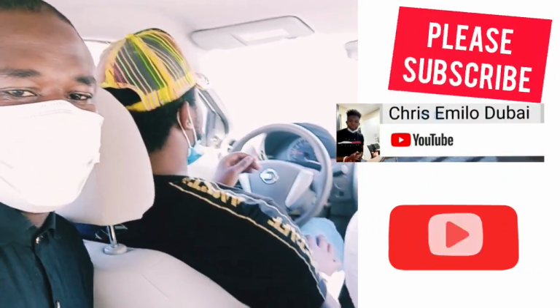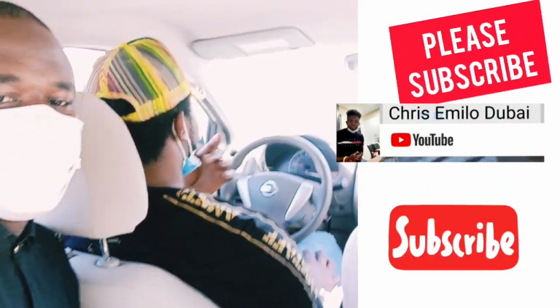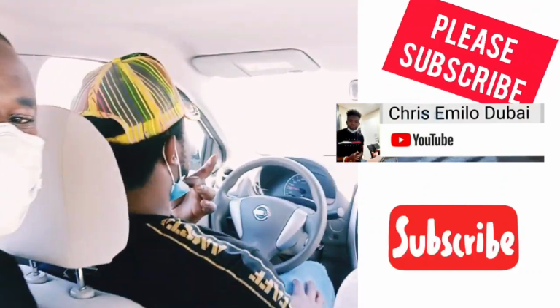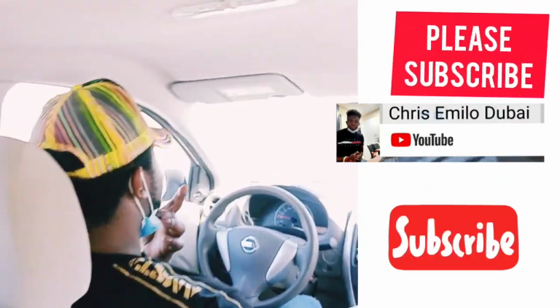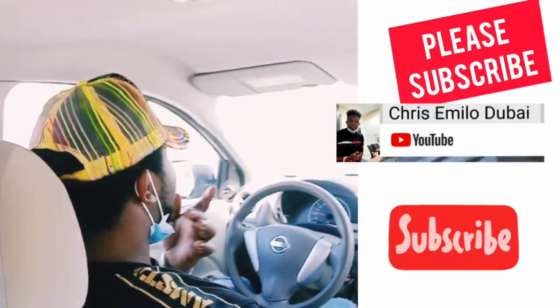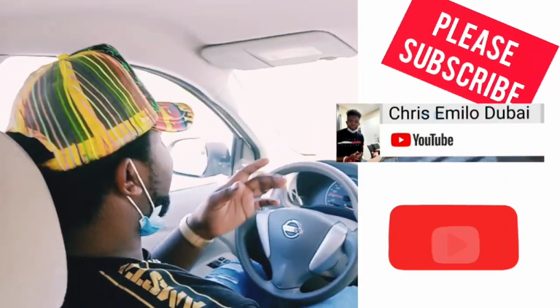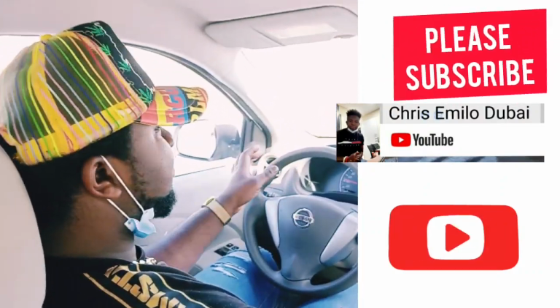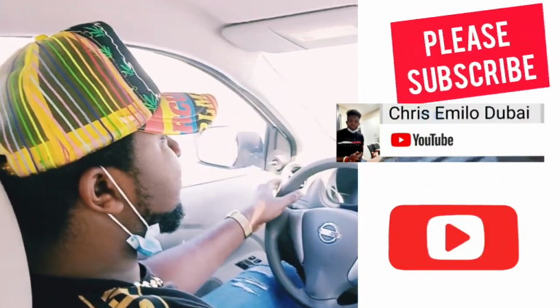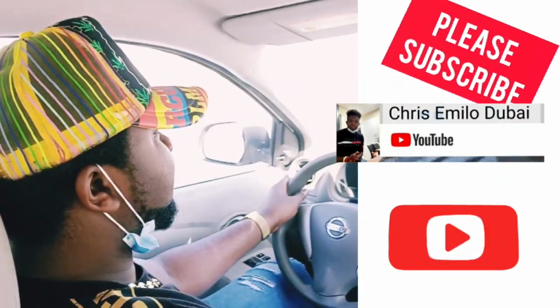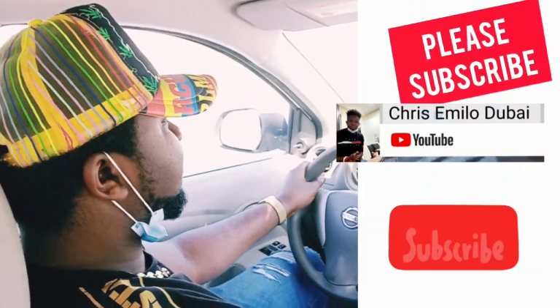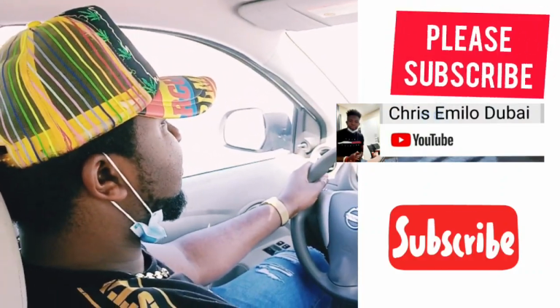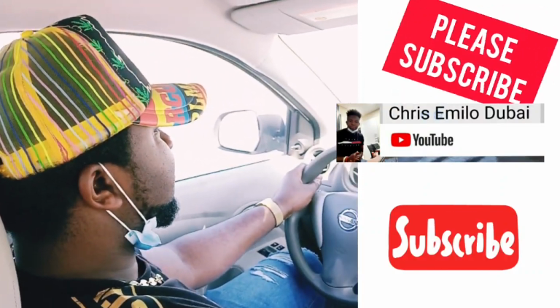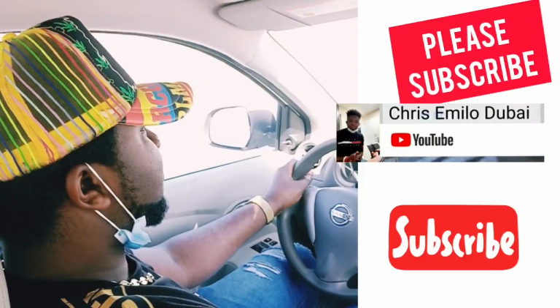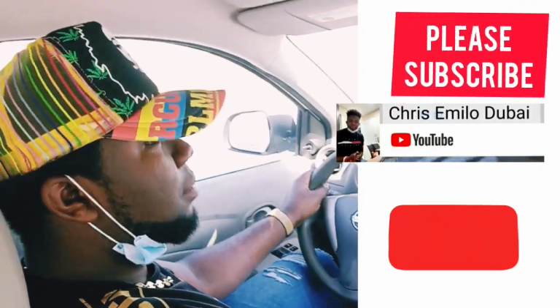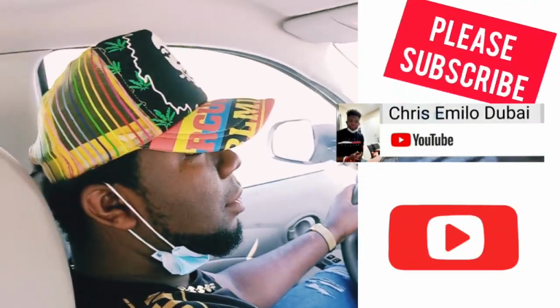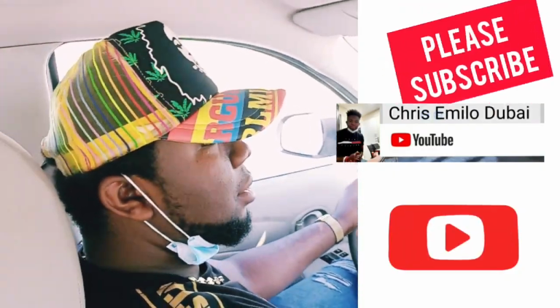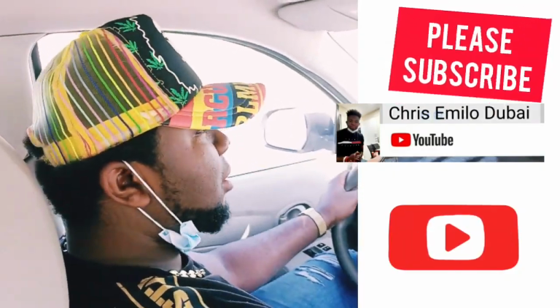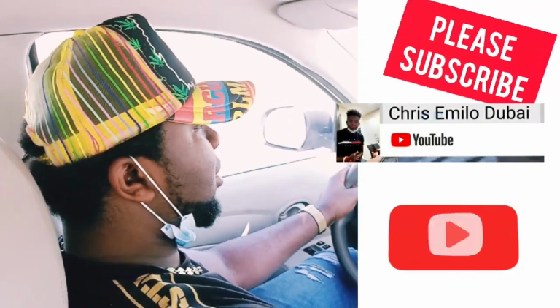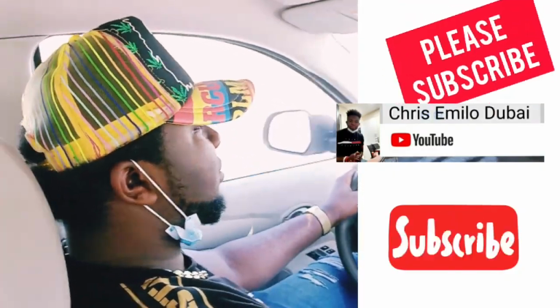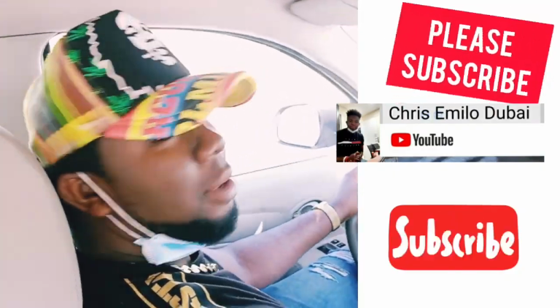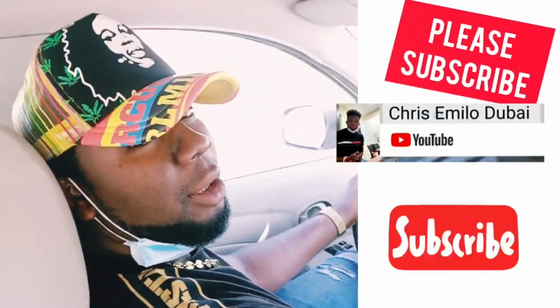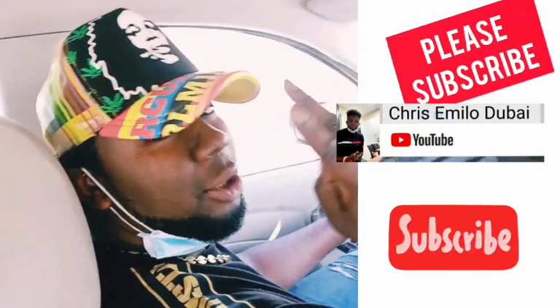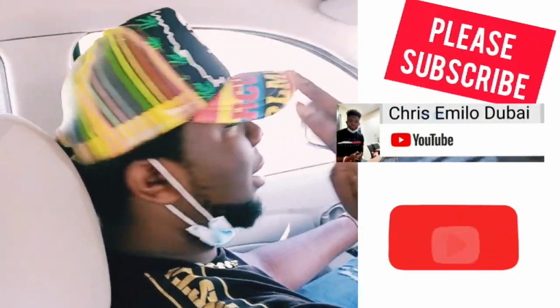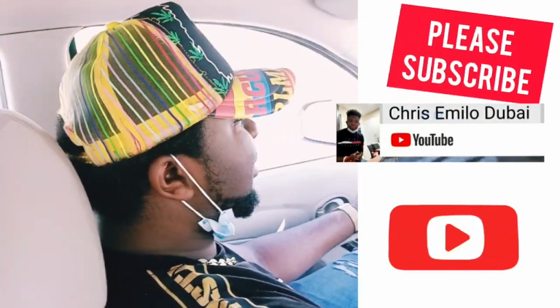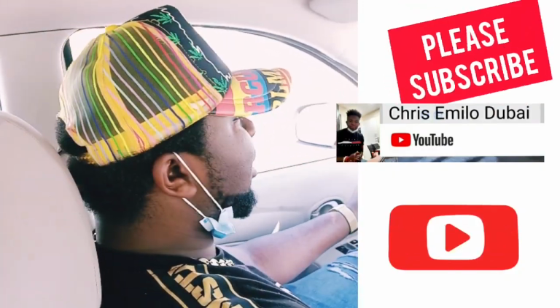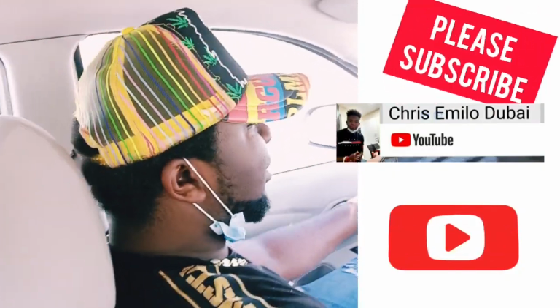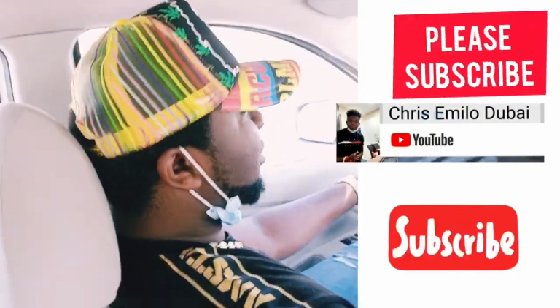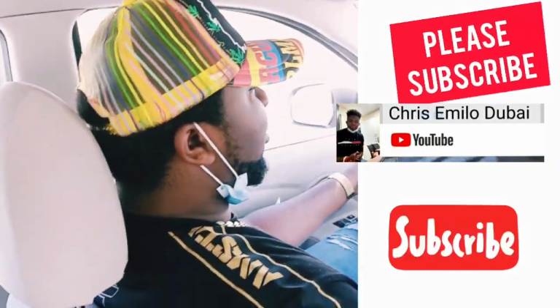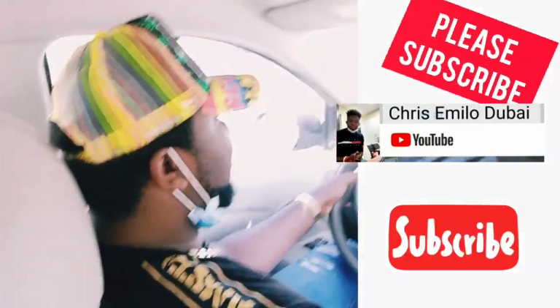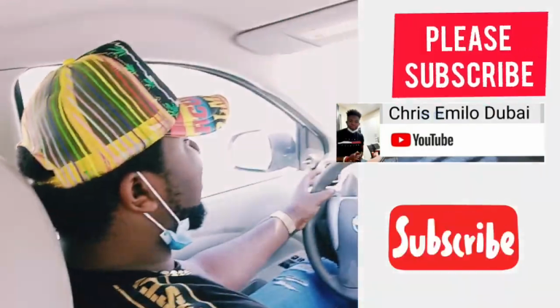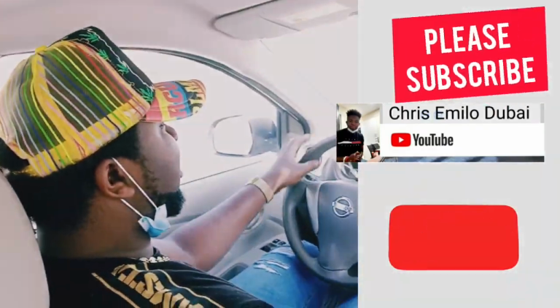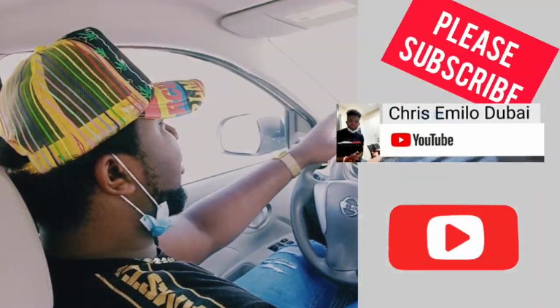This is Mr. Chris driving. Mr. Chris, say hi. Your basic gentleman is the boy Chris Emilo.